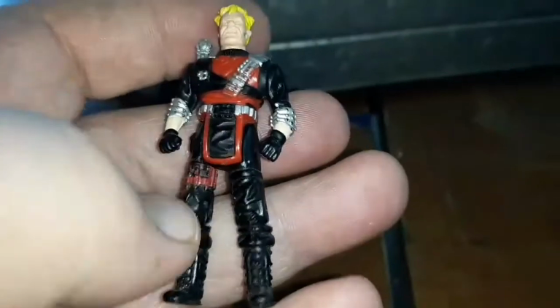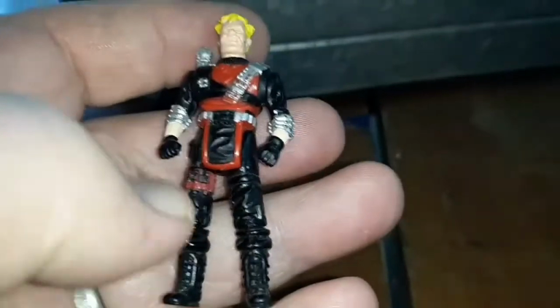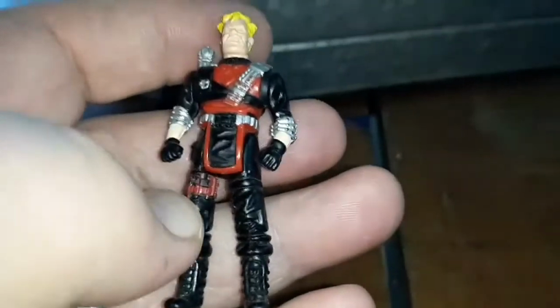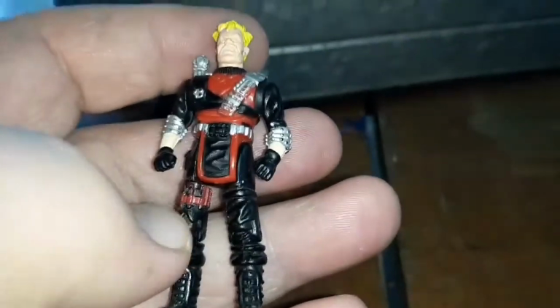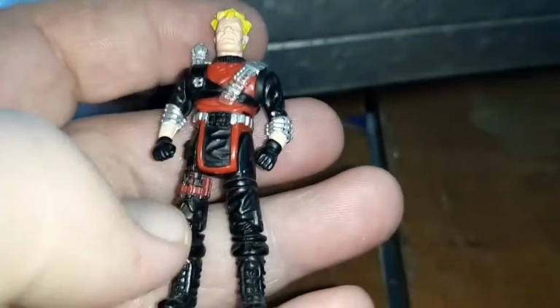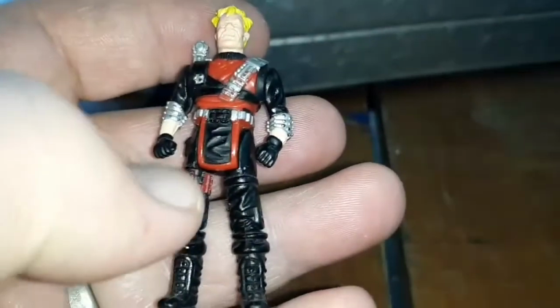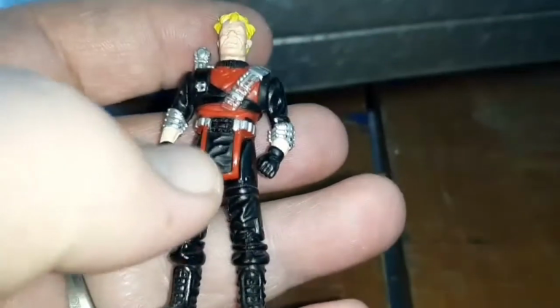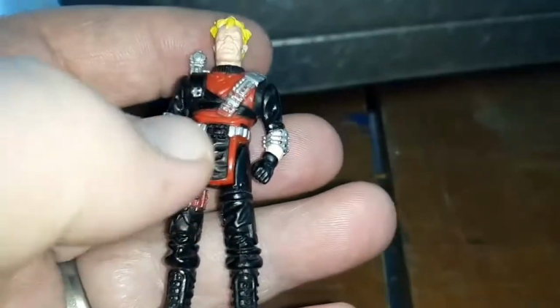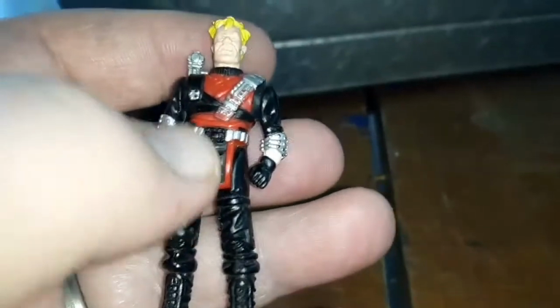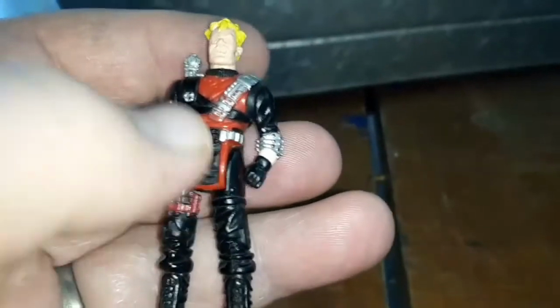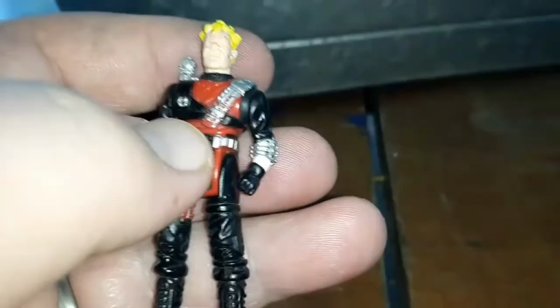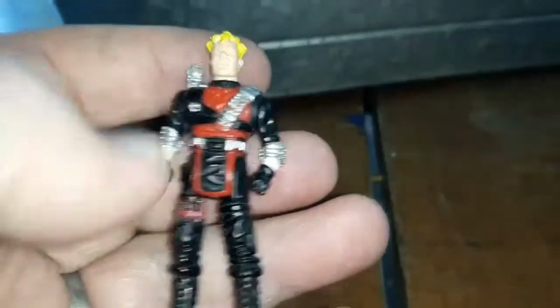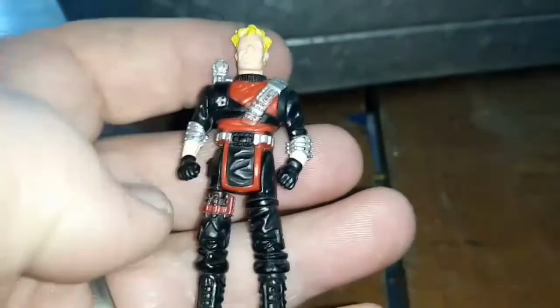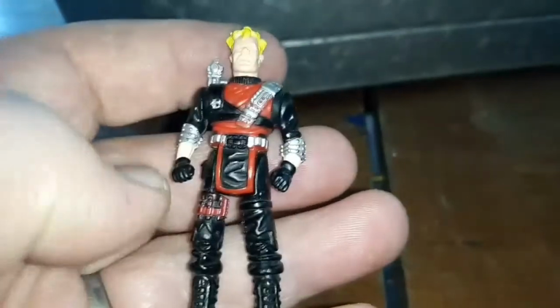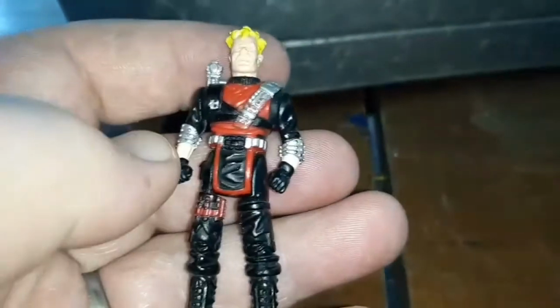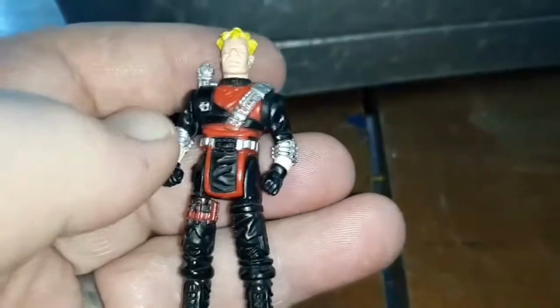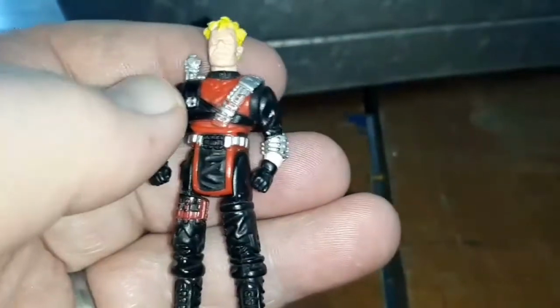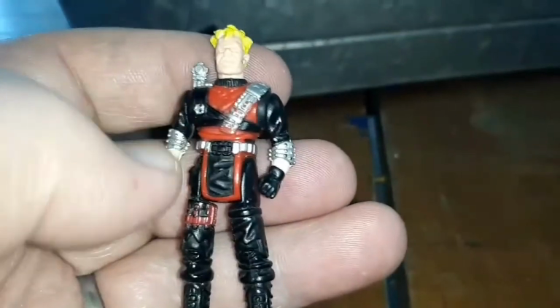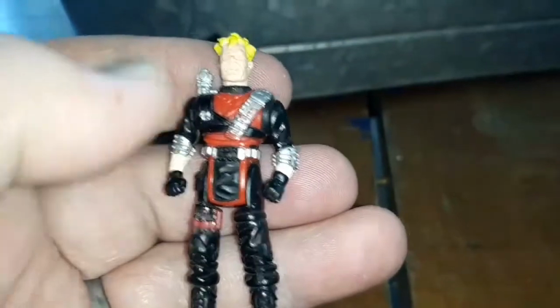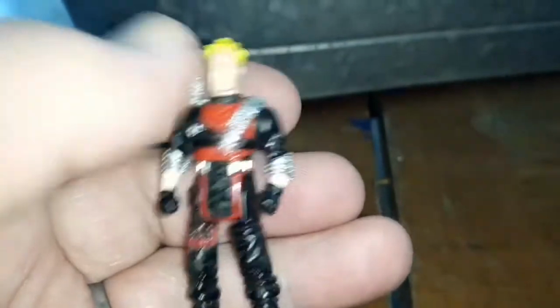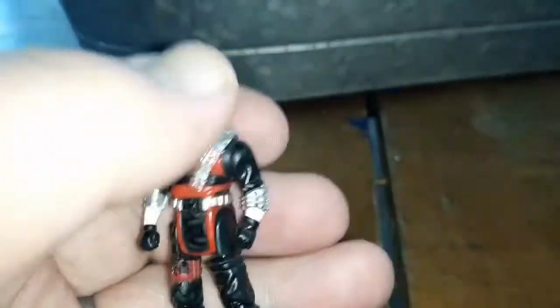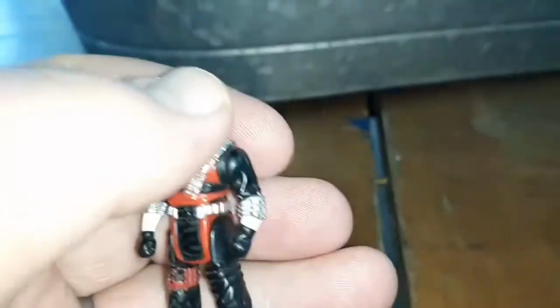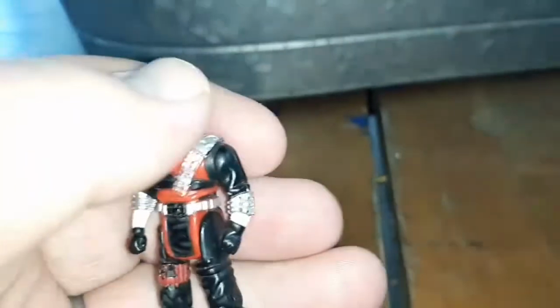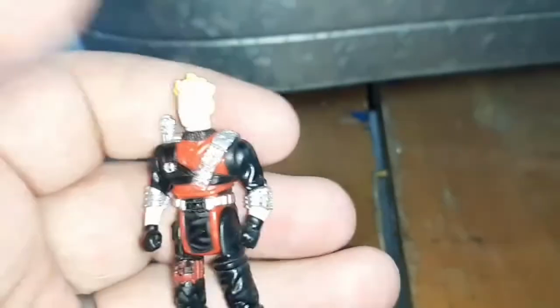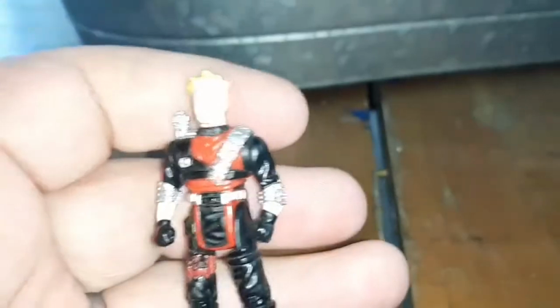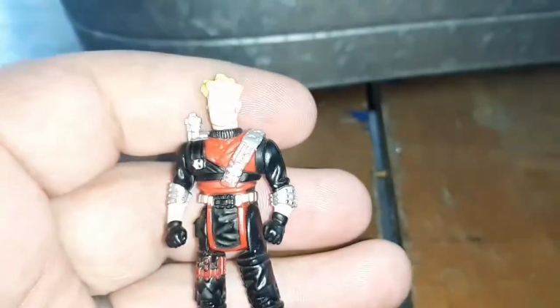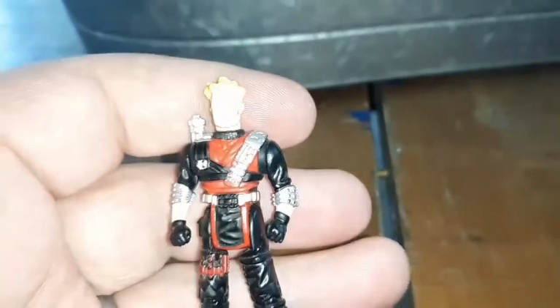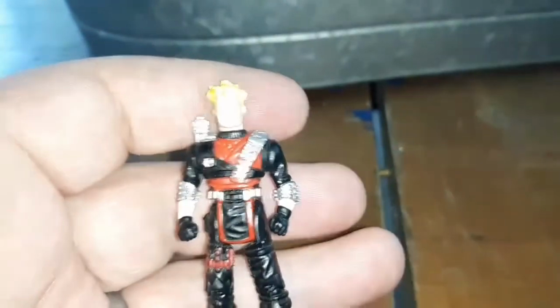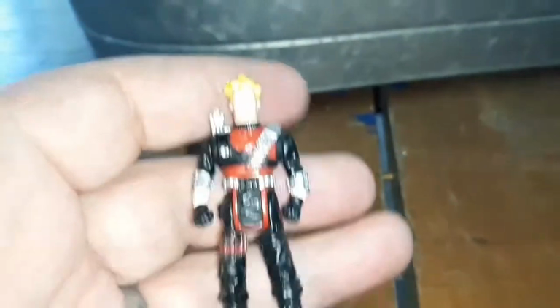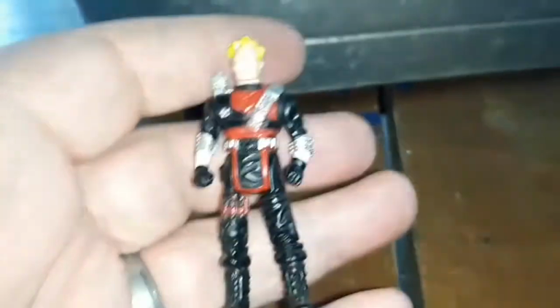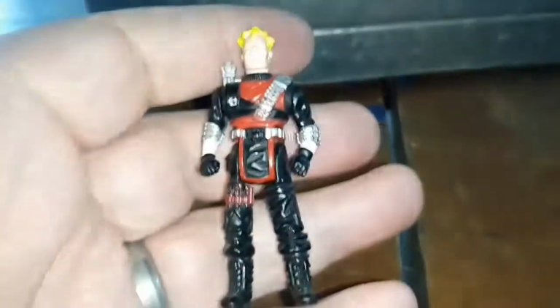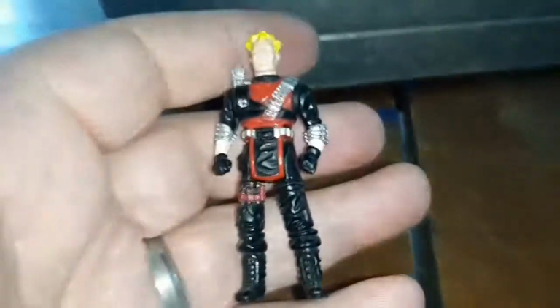He has standard articulation for mask figures. The knees move, the legs move, the arms go all the way around, and the head goes back and forth.